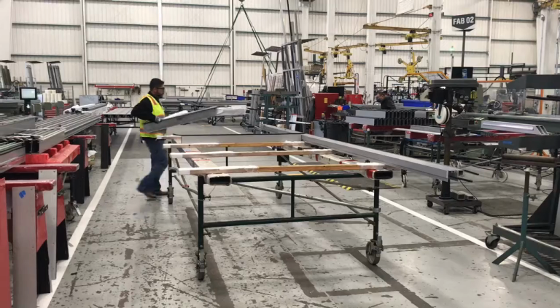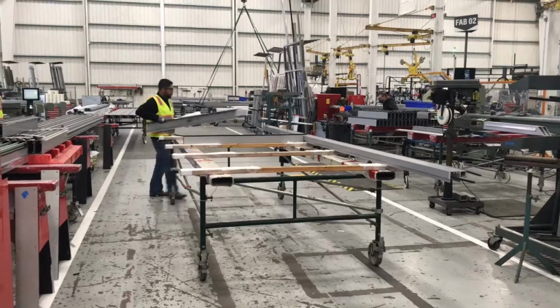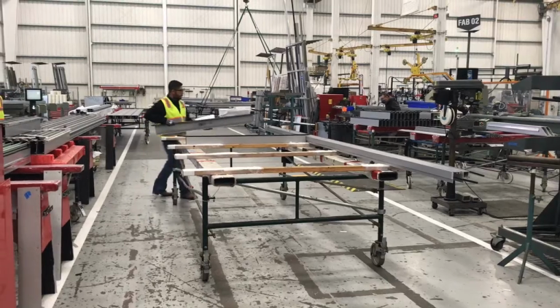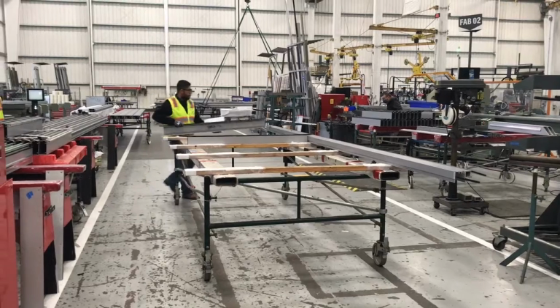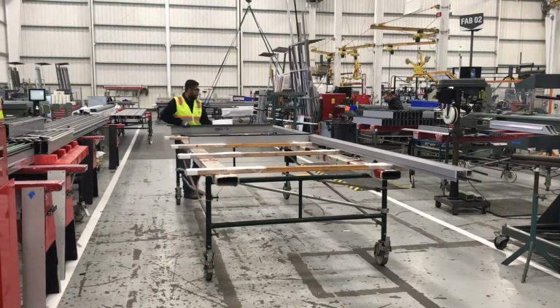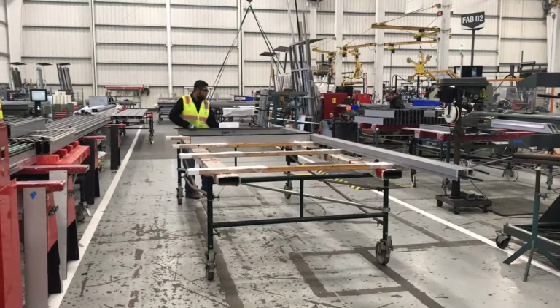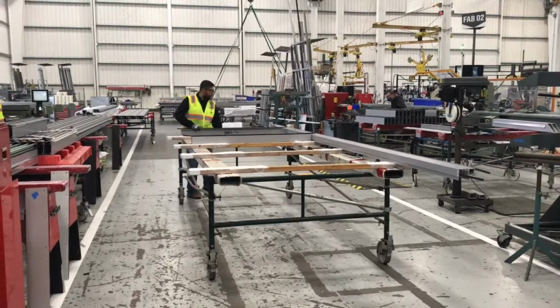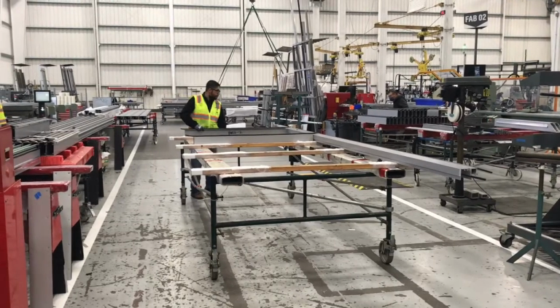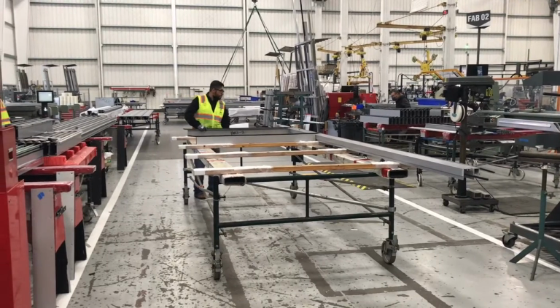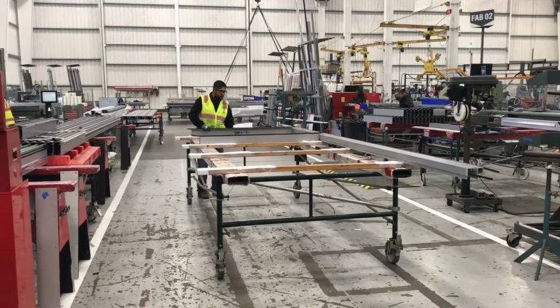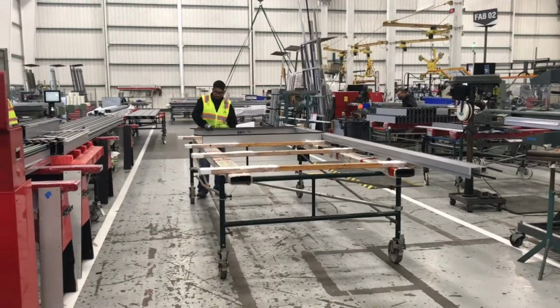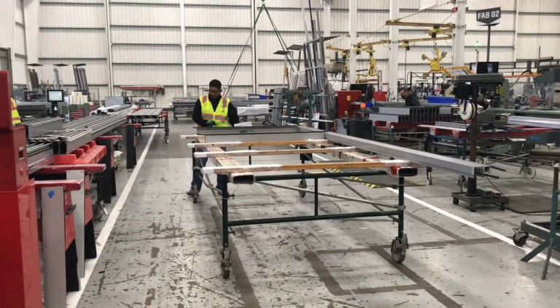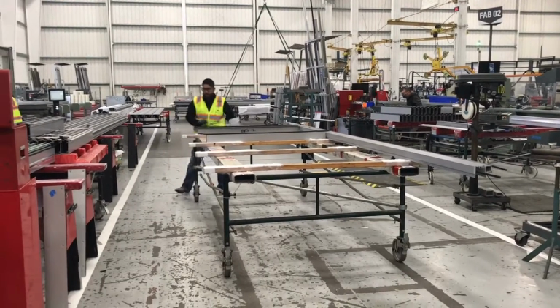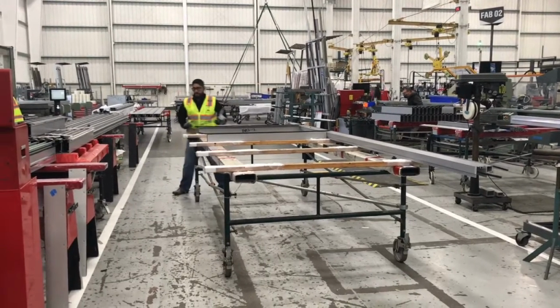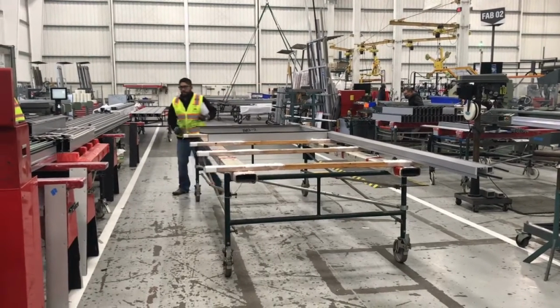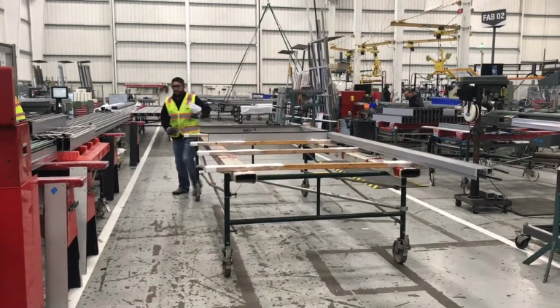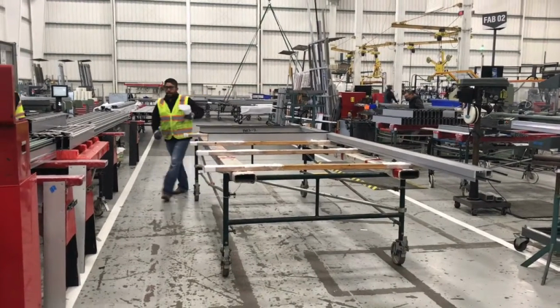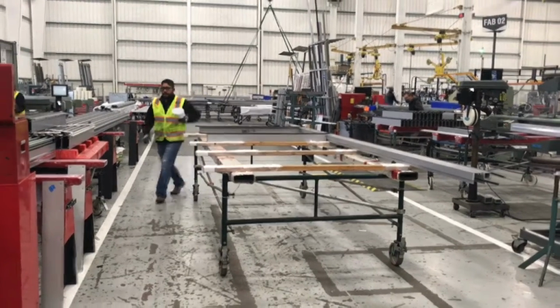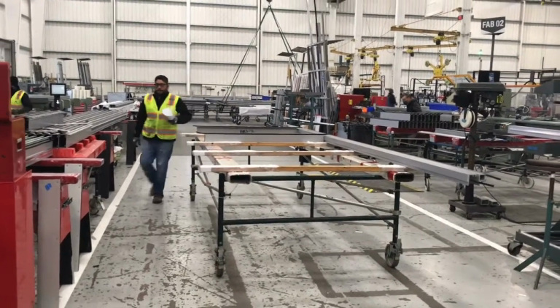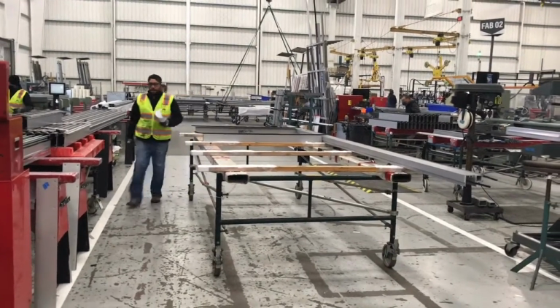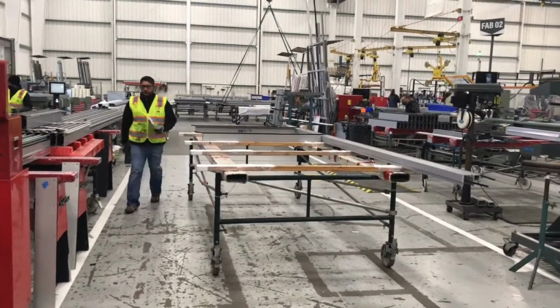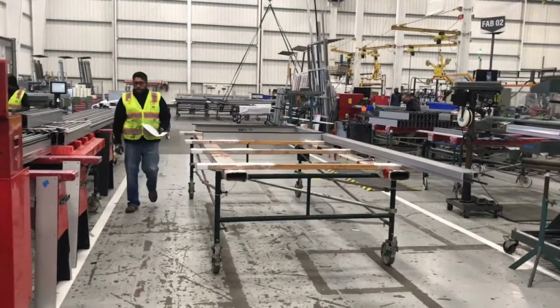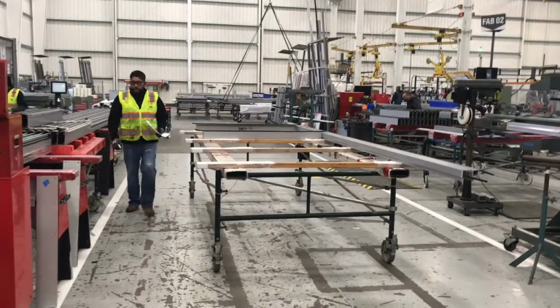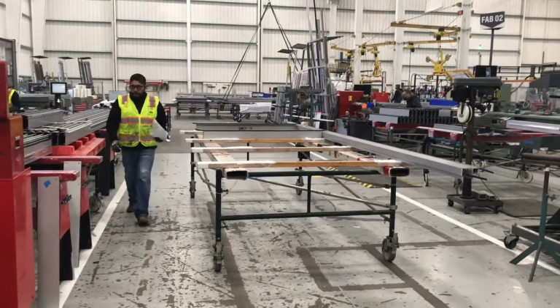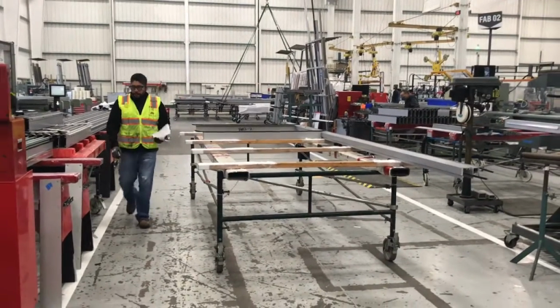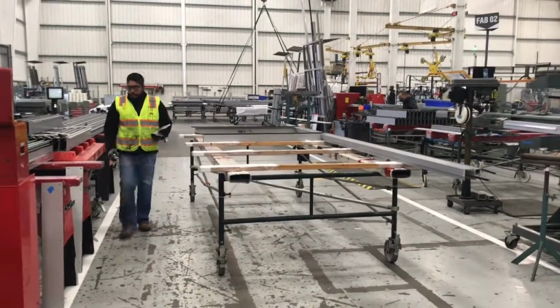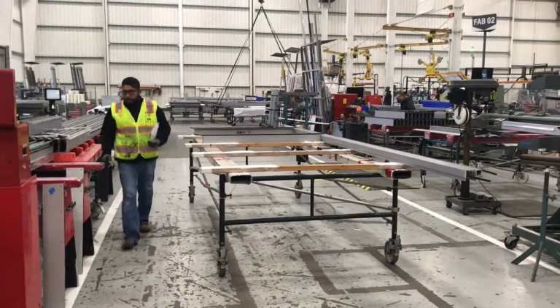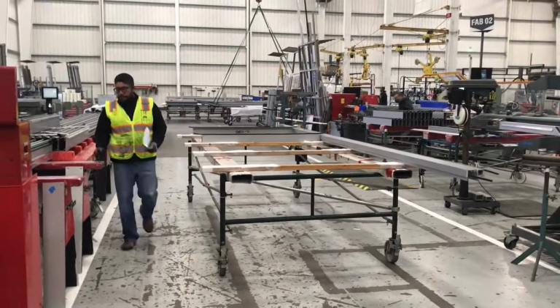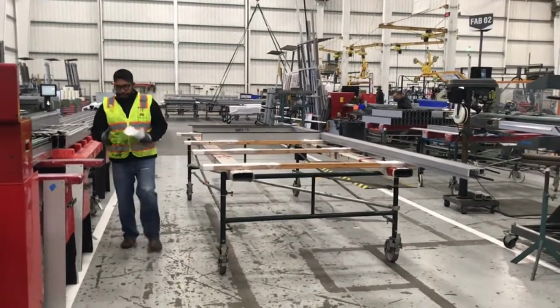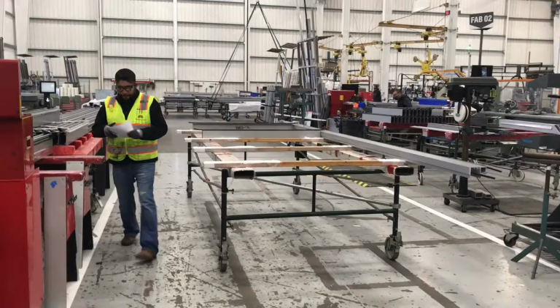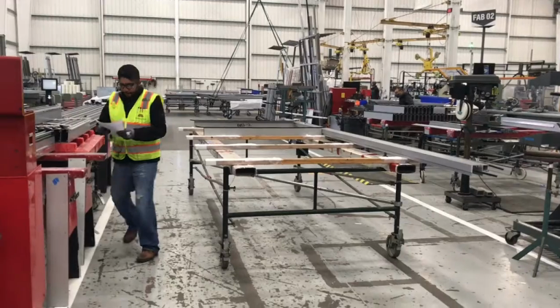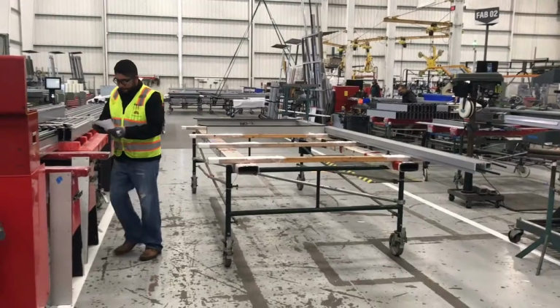So right here we have the guys loading all the parts so they can be taken to assembly.